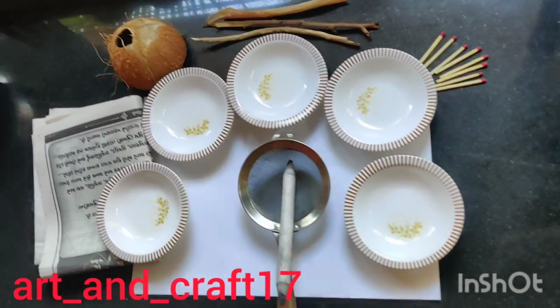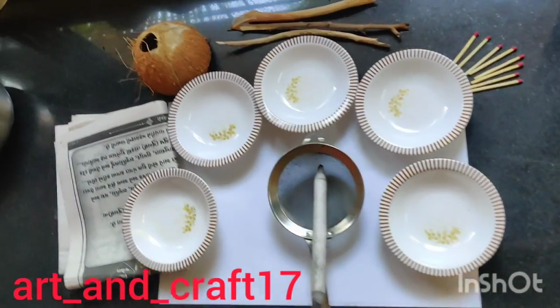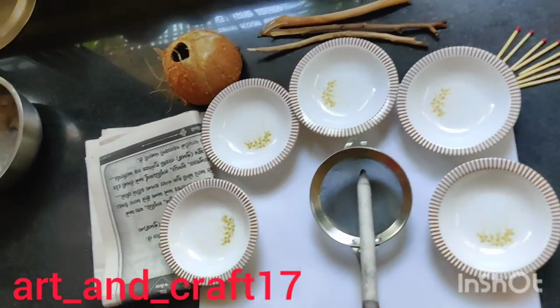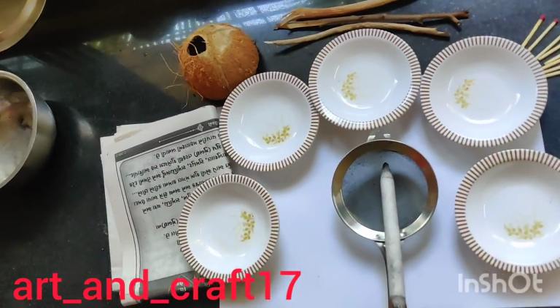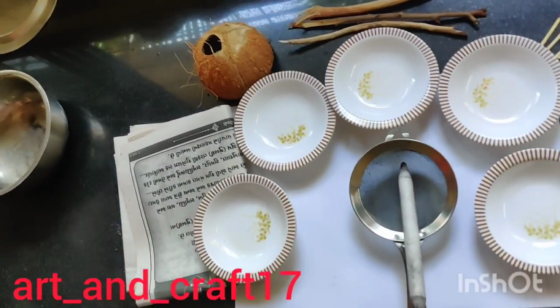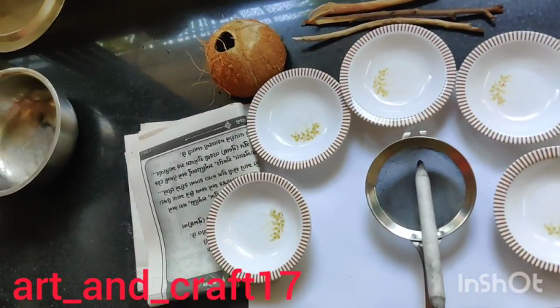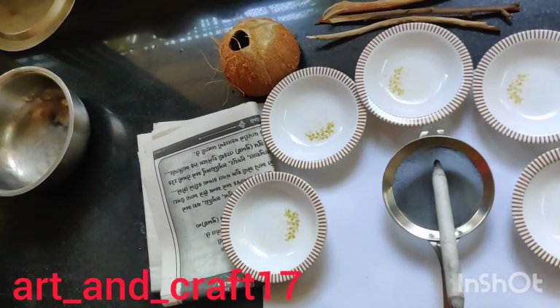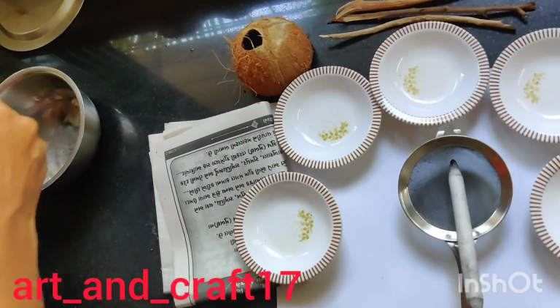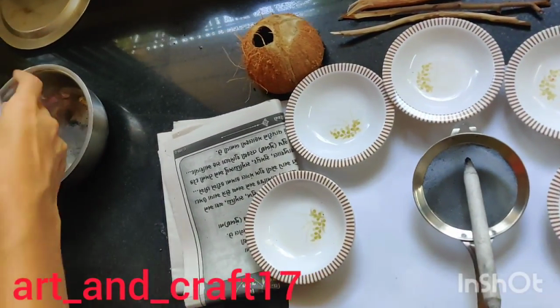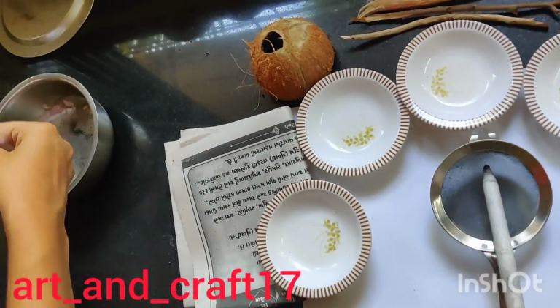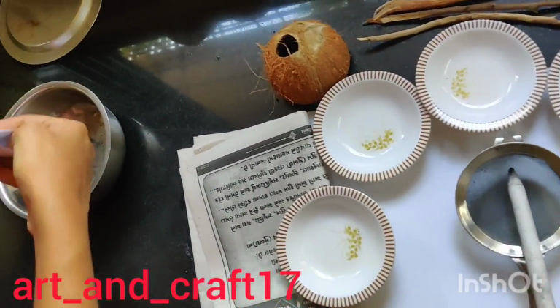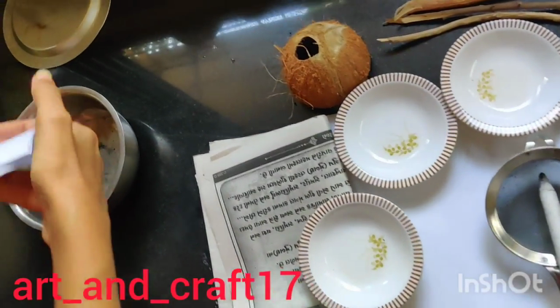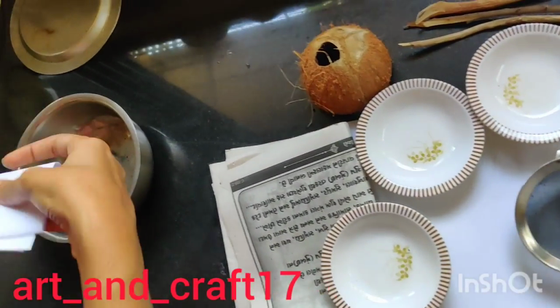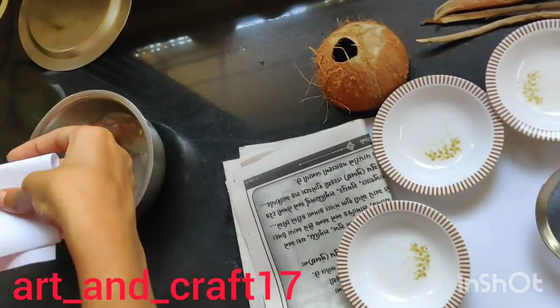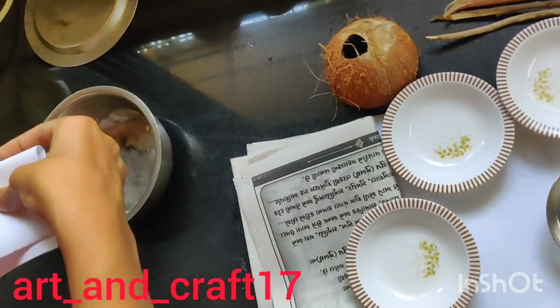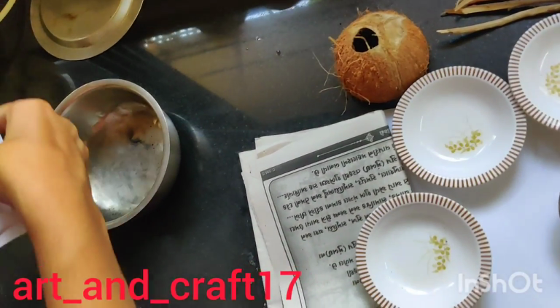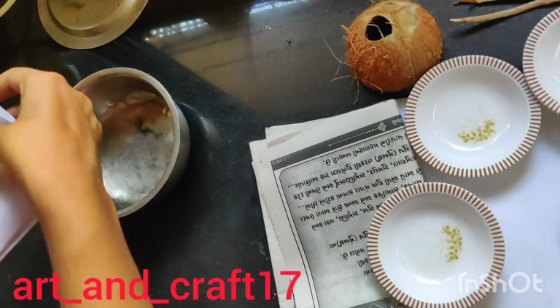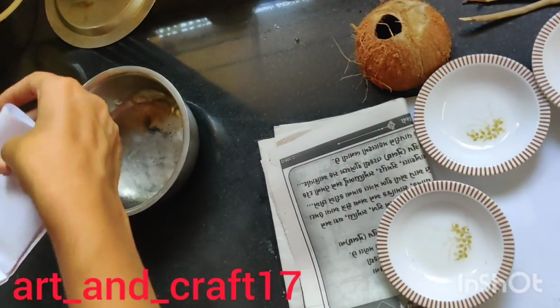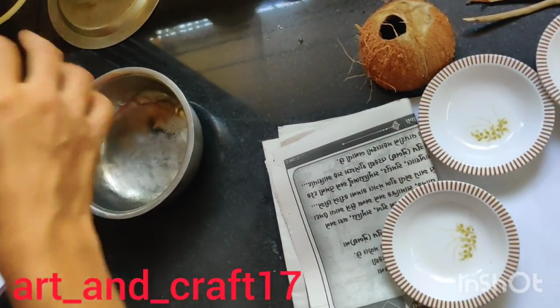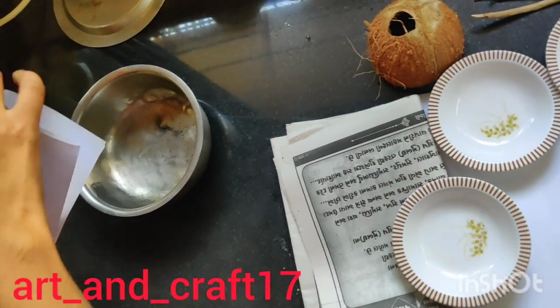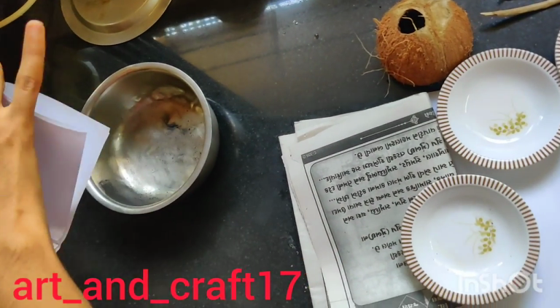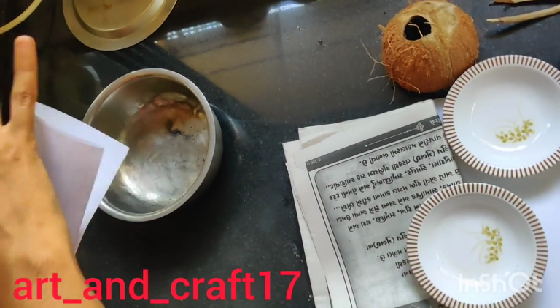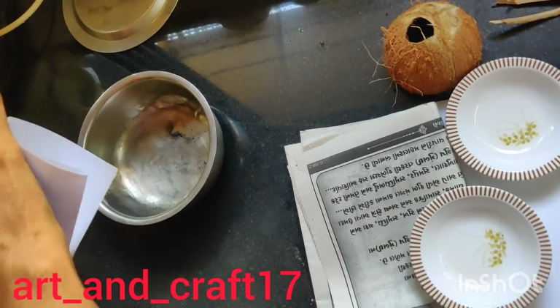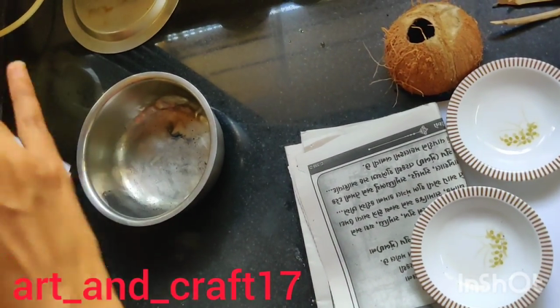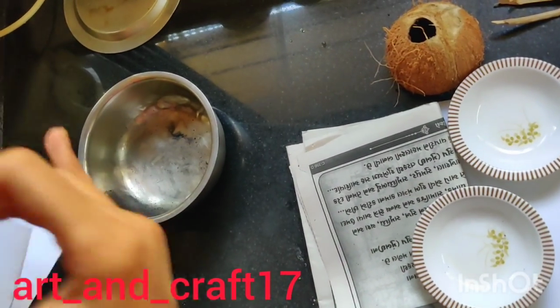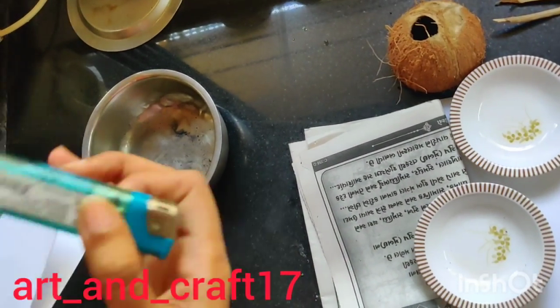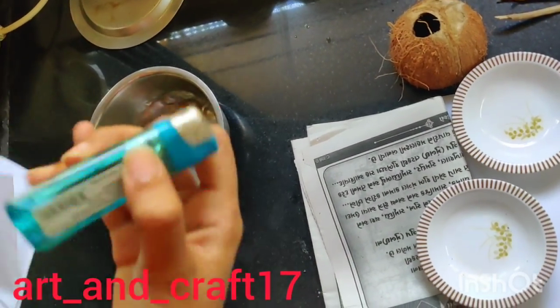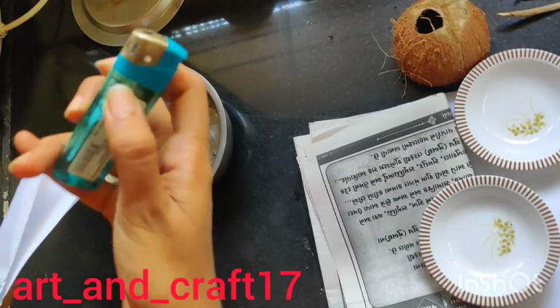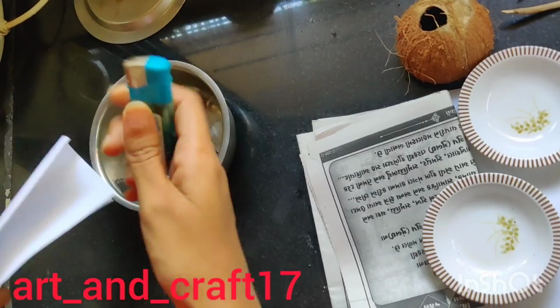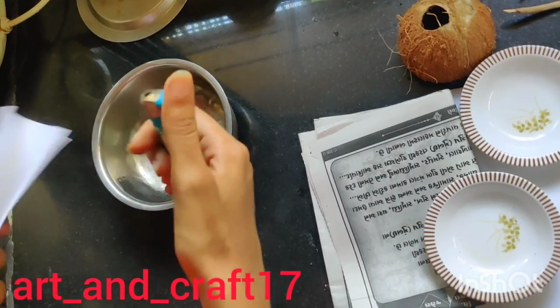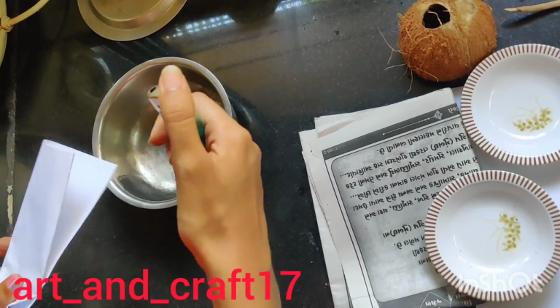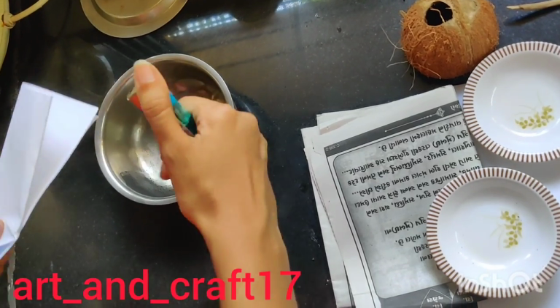Now we will learn how to make charcoal powder at home using 5 different materials.